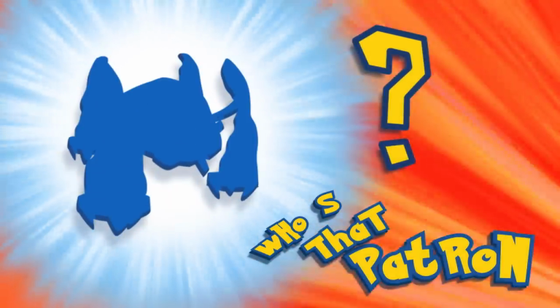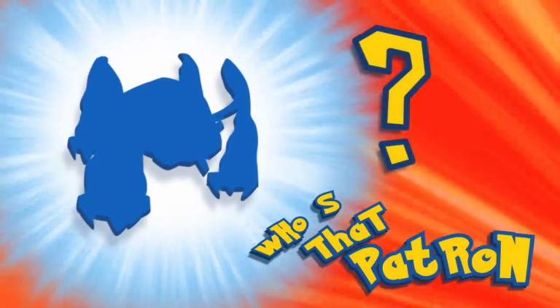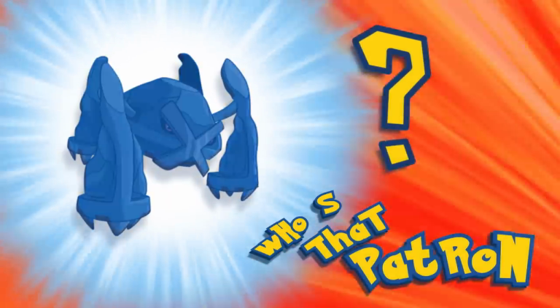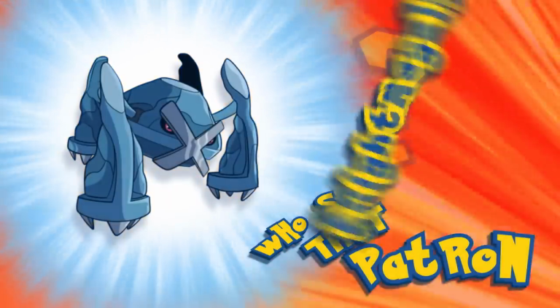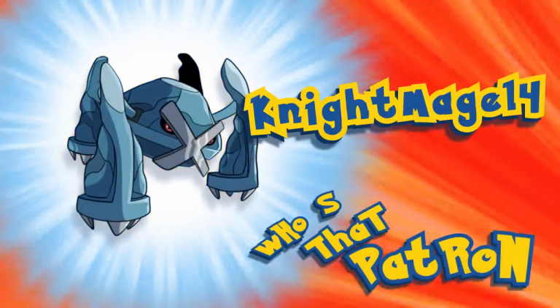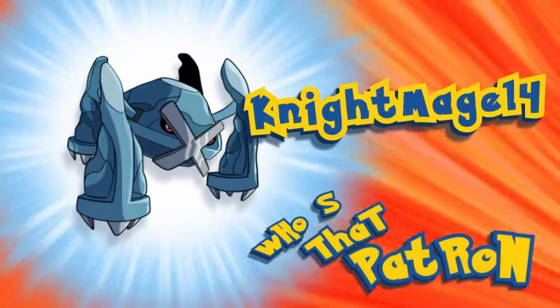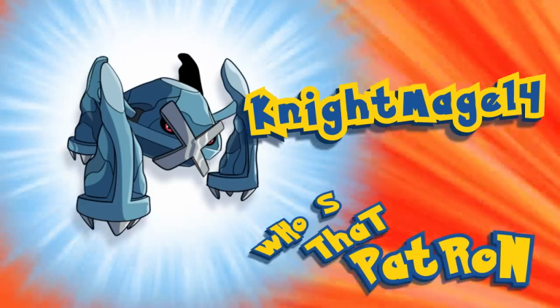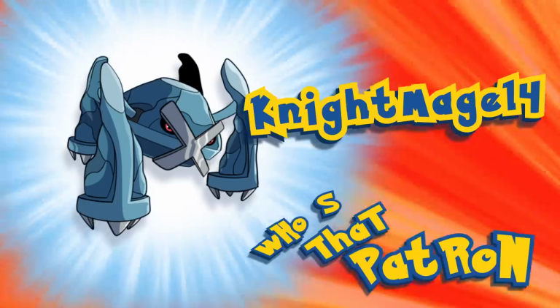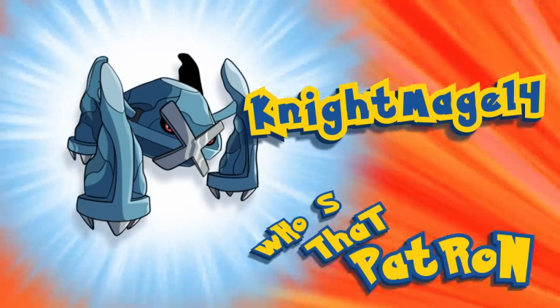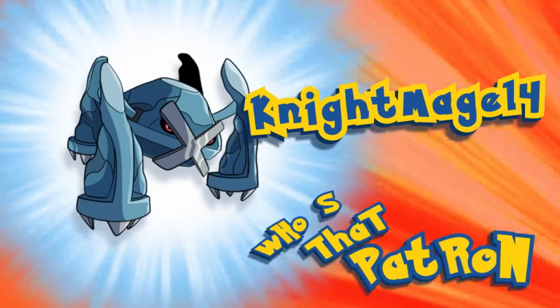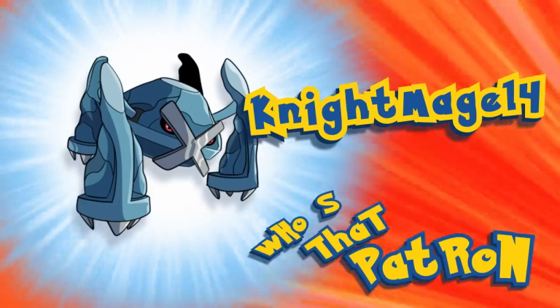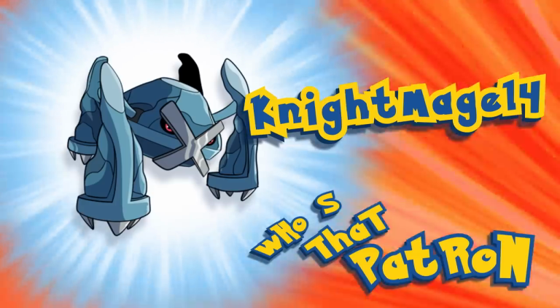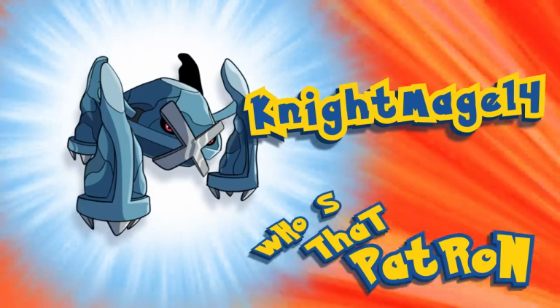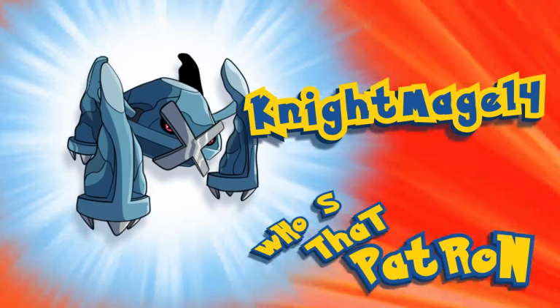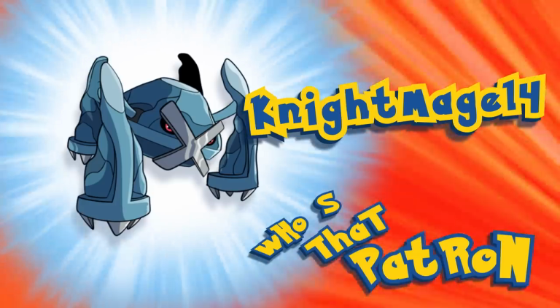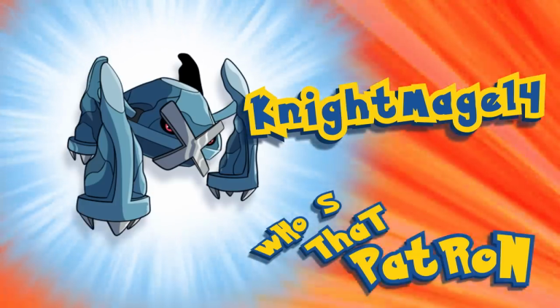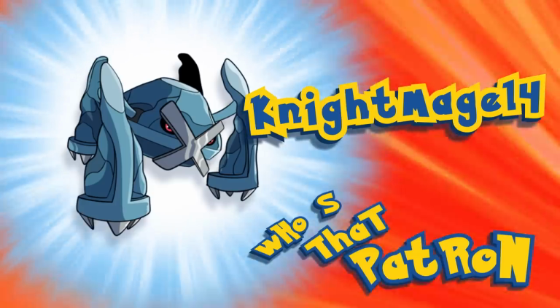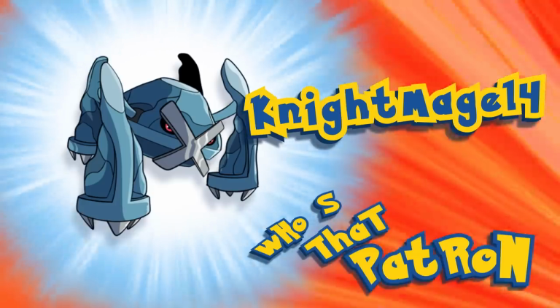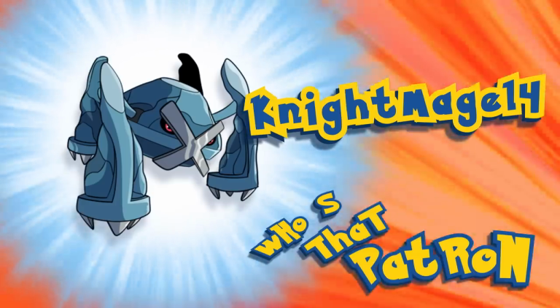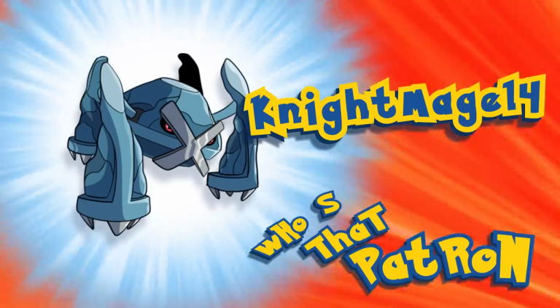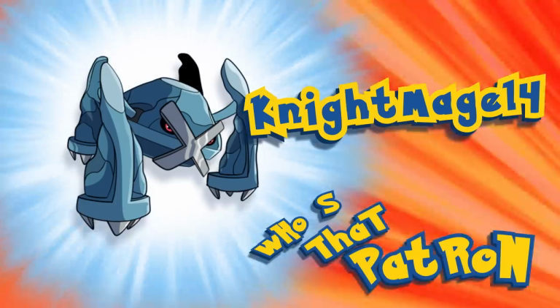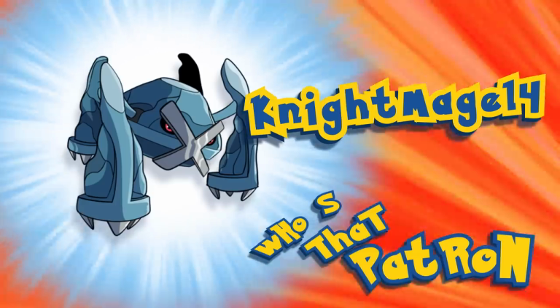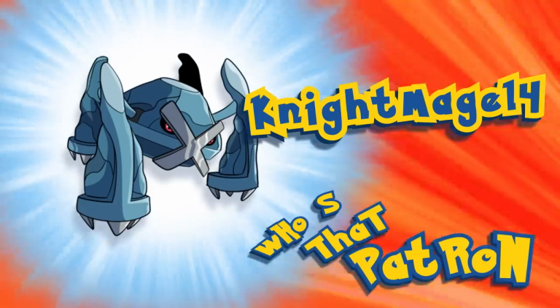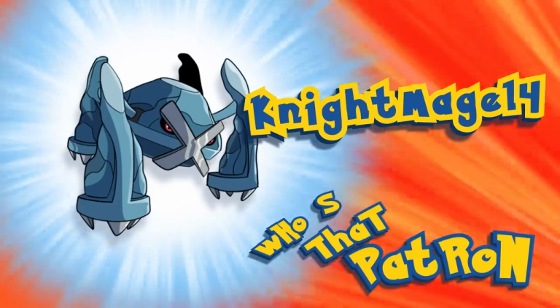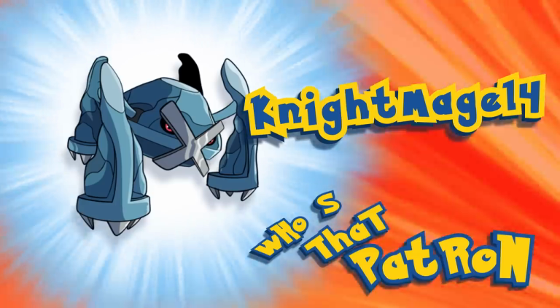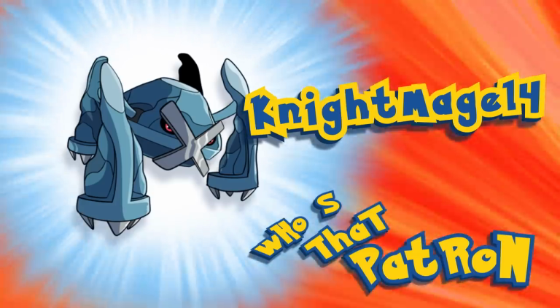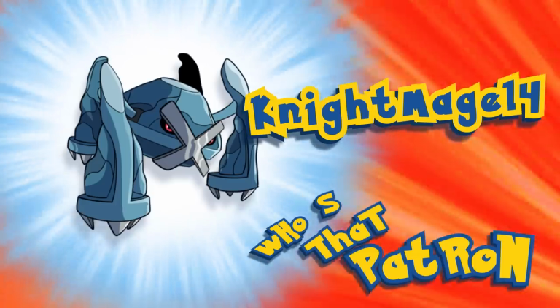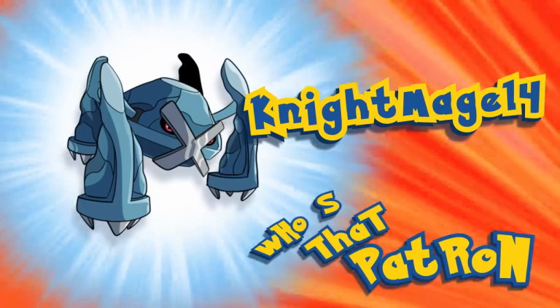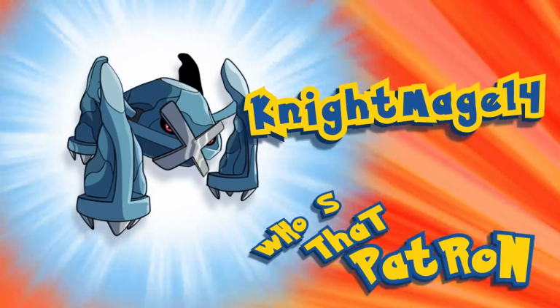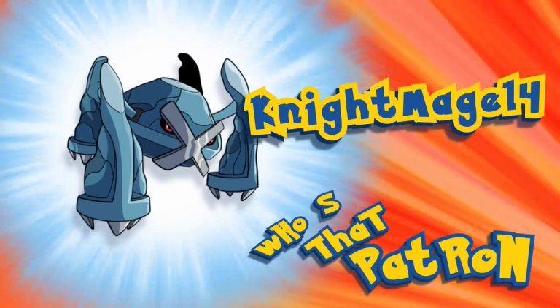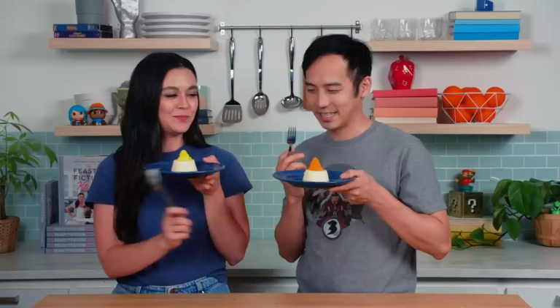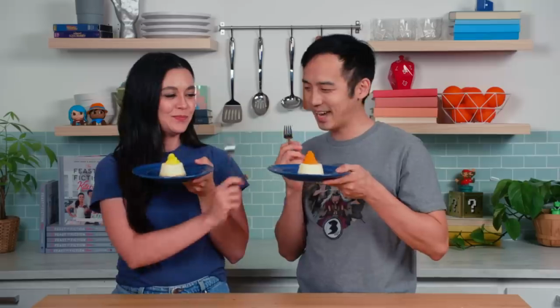Who's that patron? It's Nightmage 14! Nightmage 14! Yay!